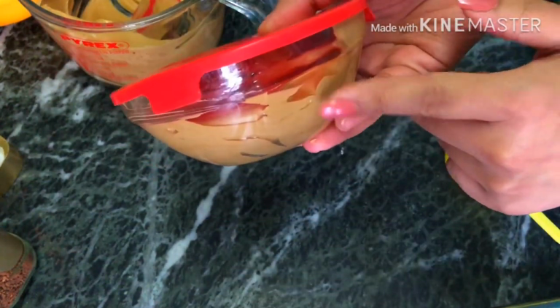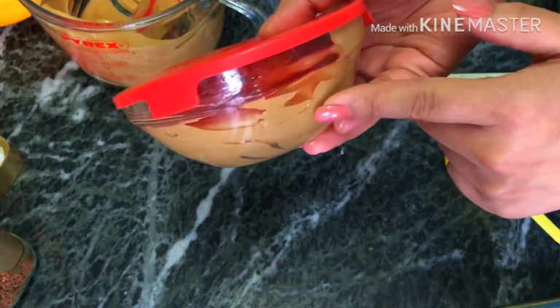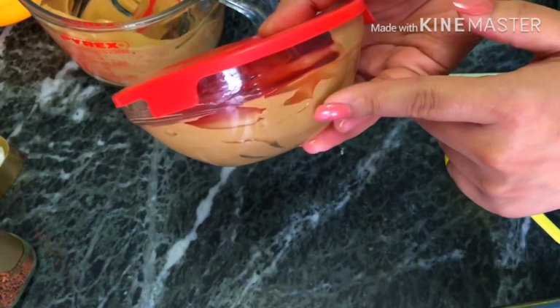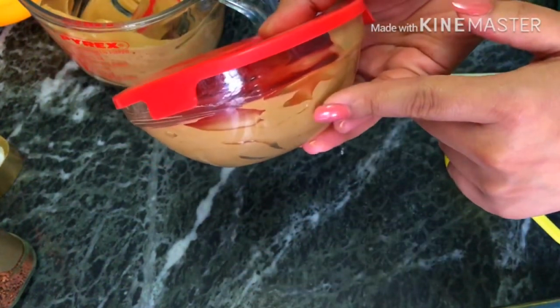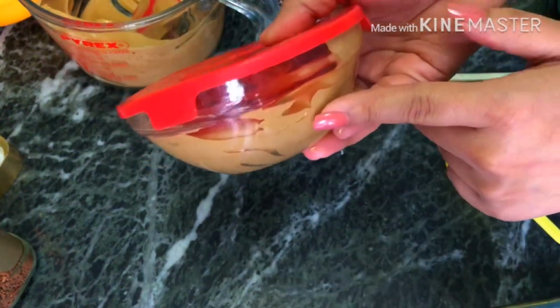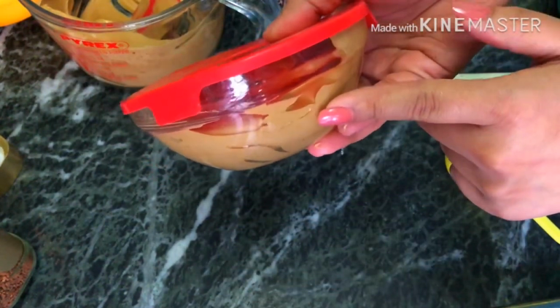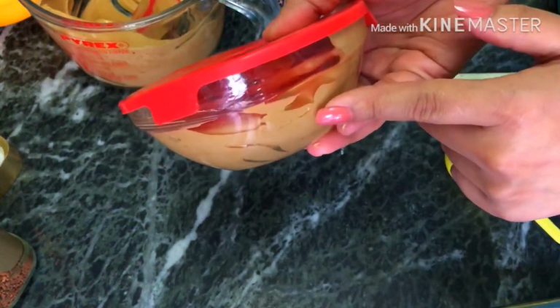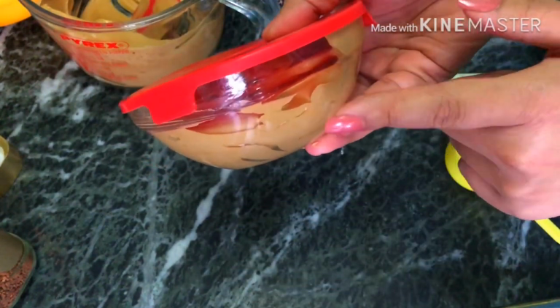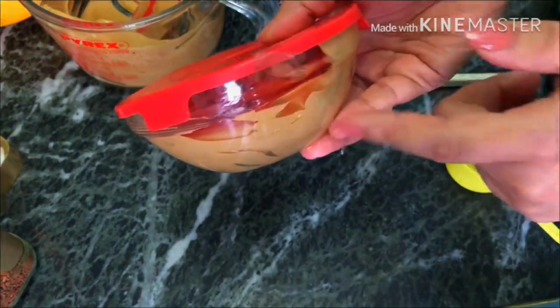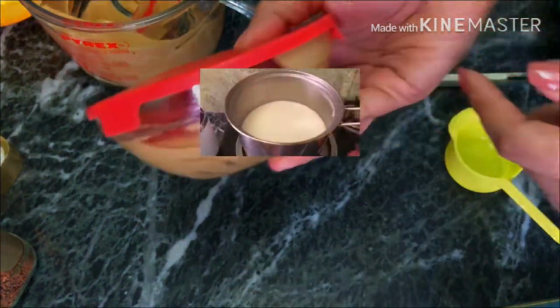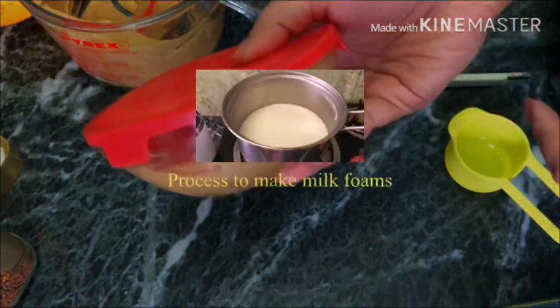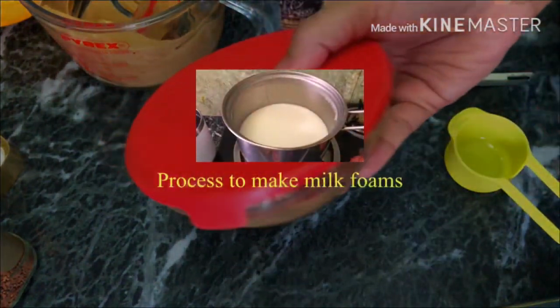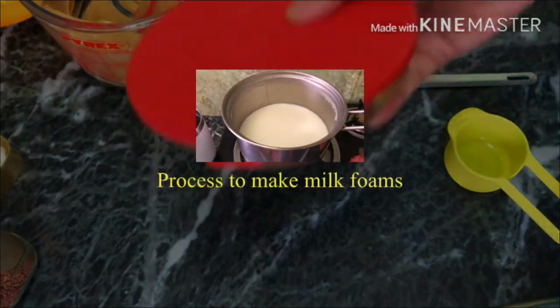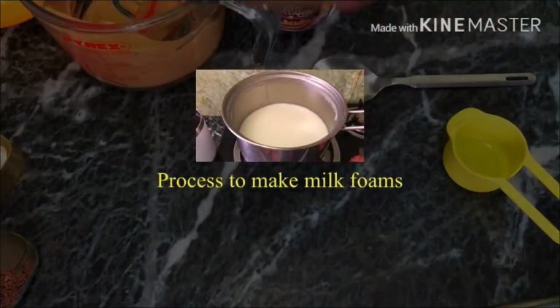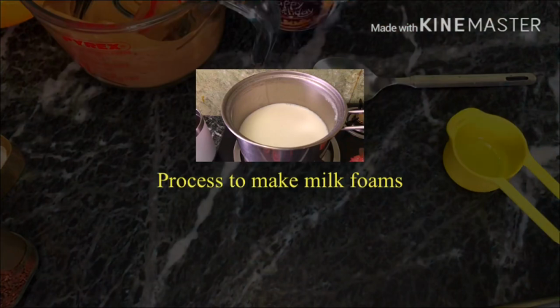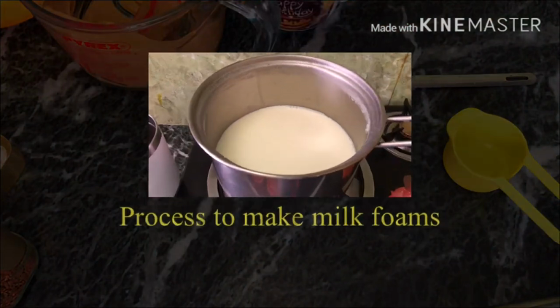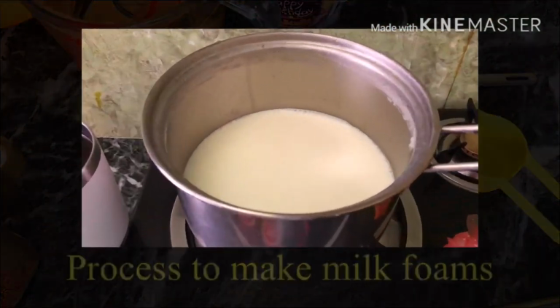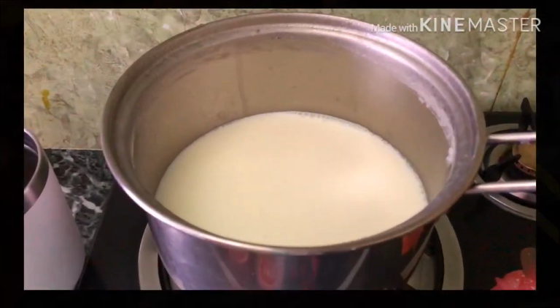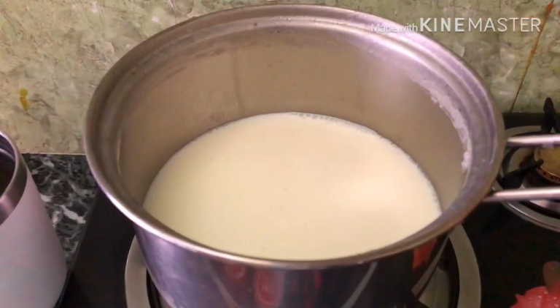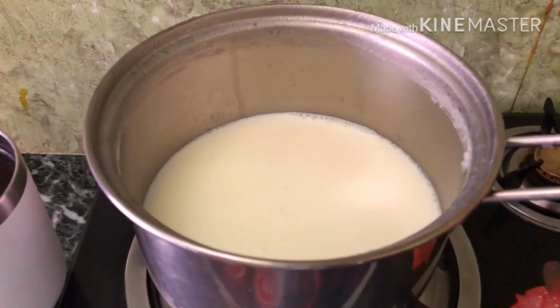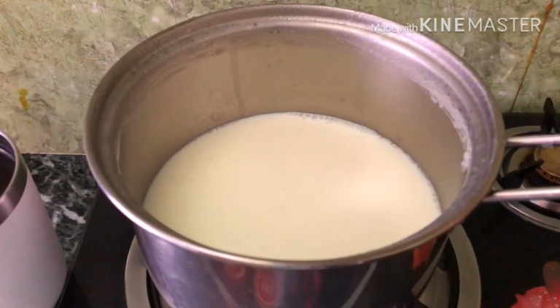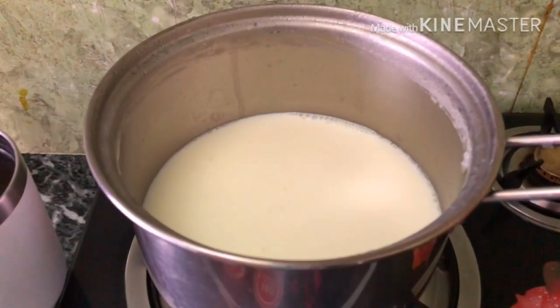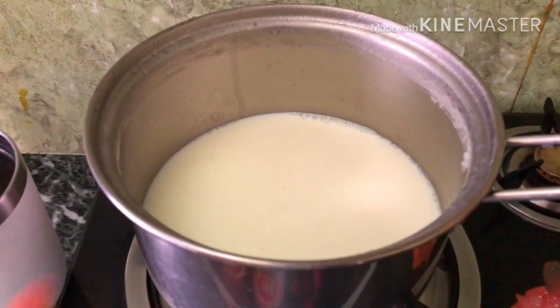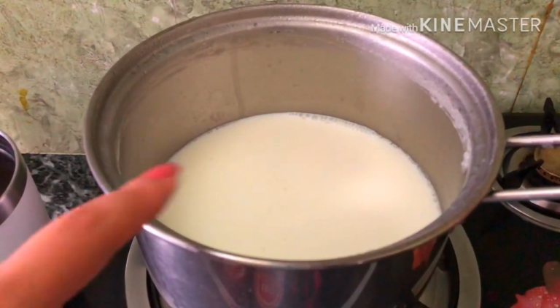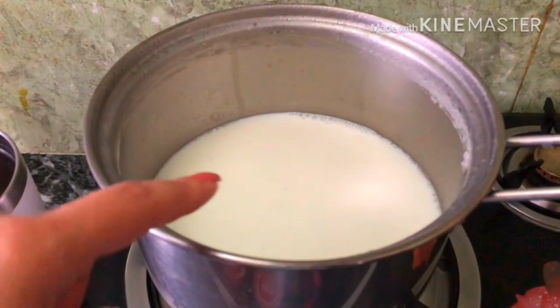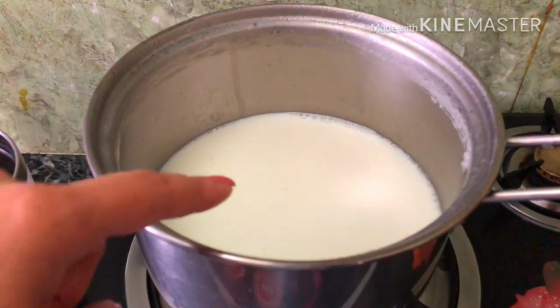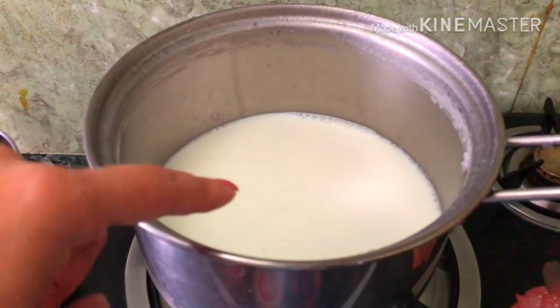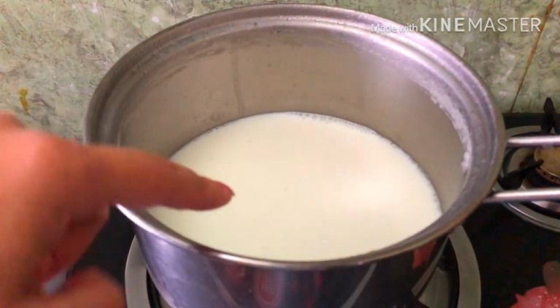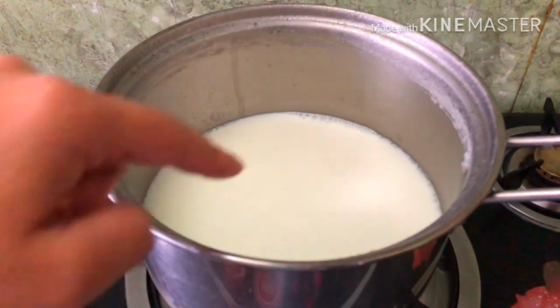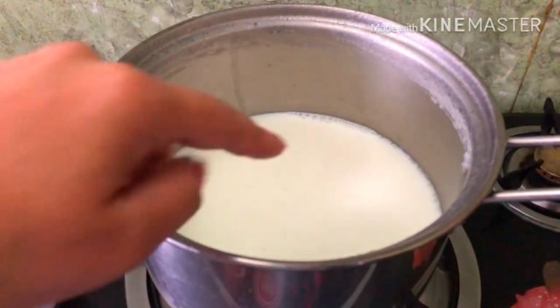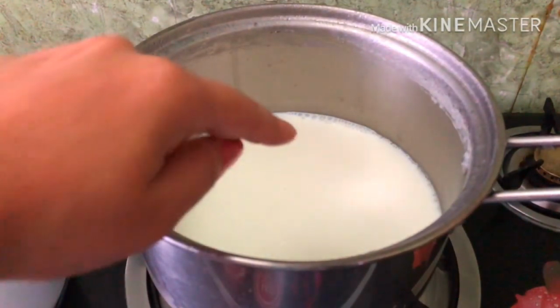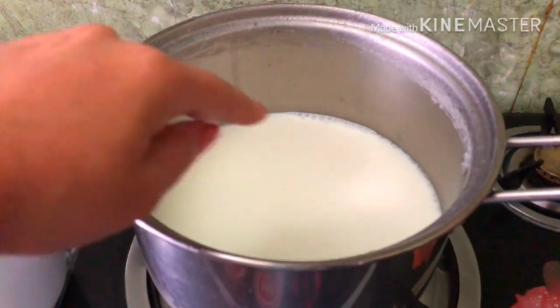In a café, they use a special machine to make milk foam. You can froth the milk at home as well.